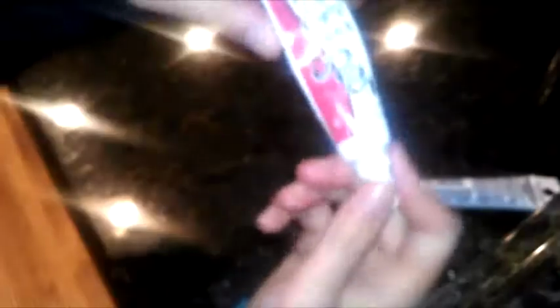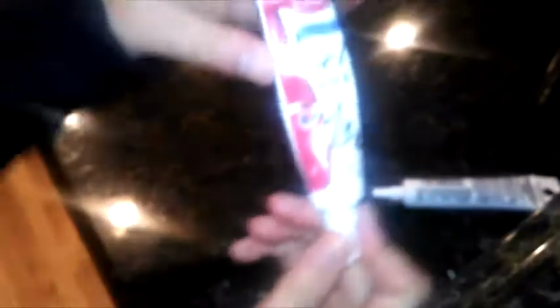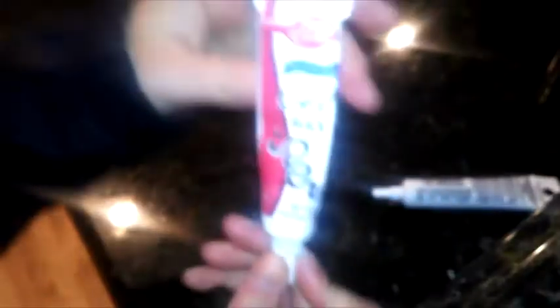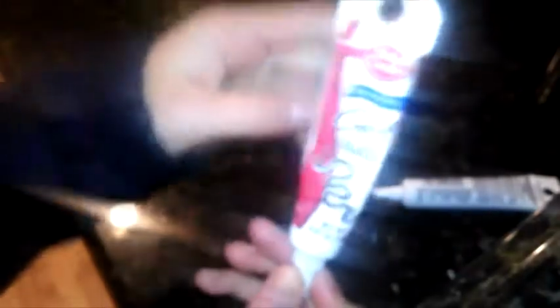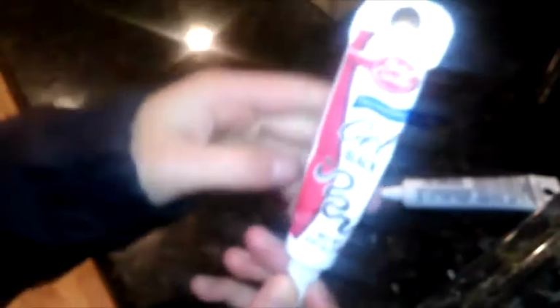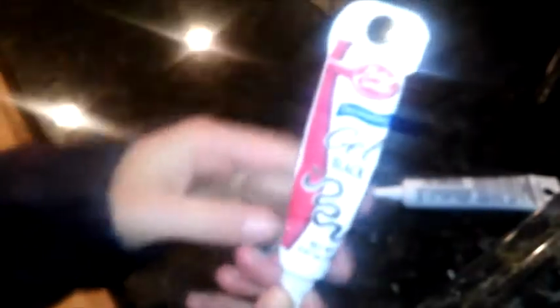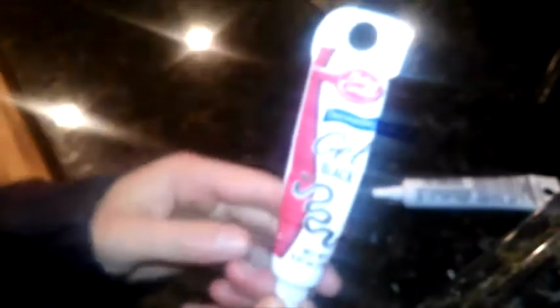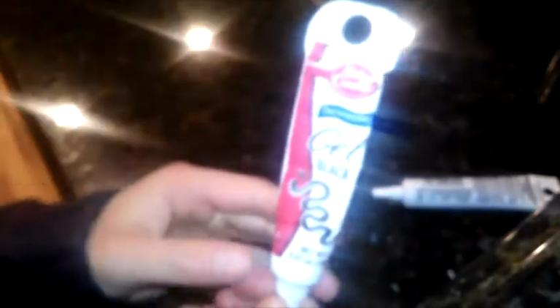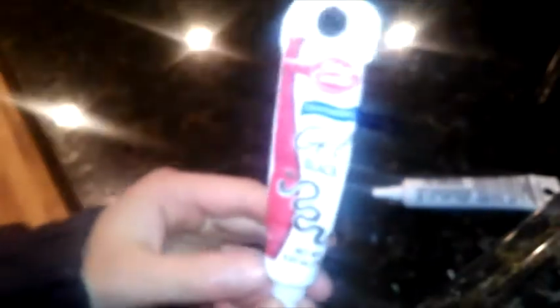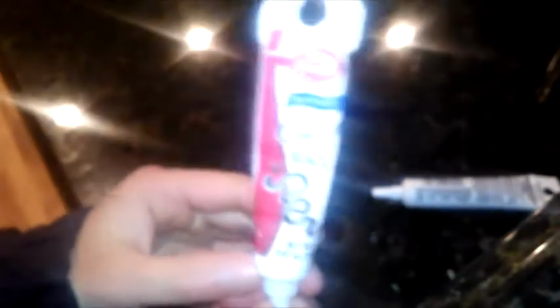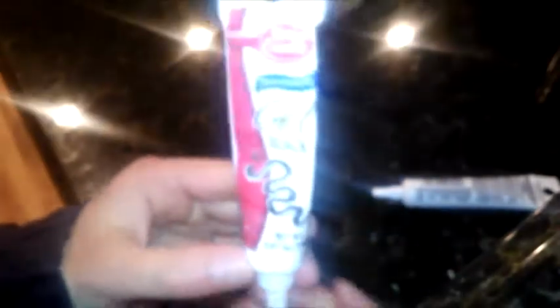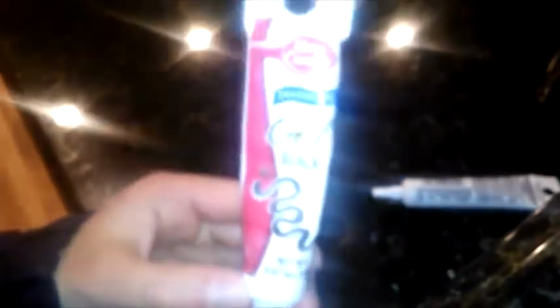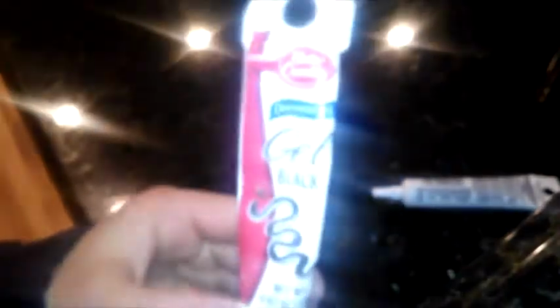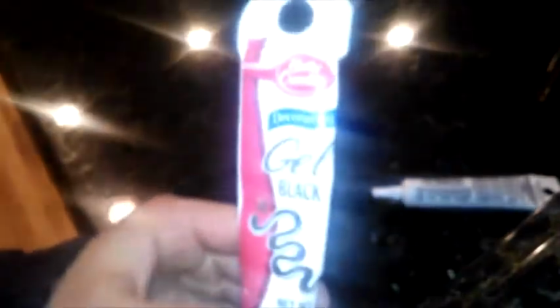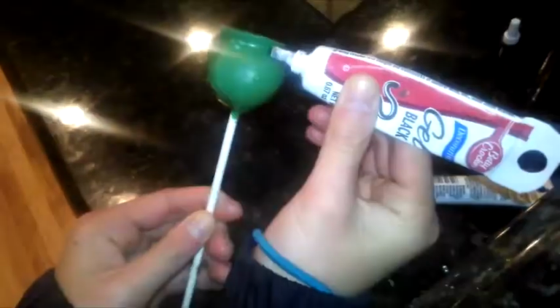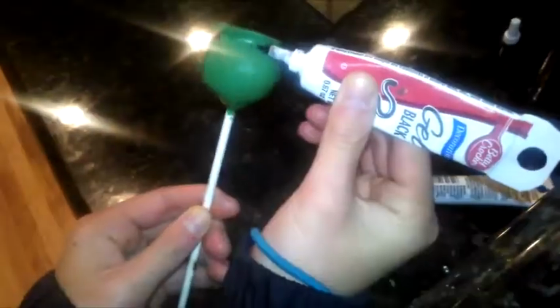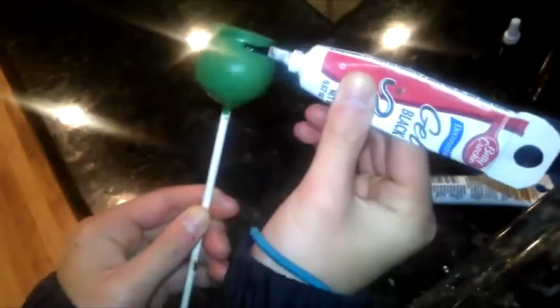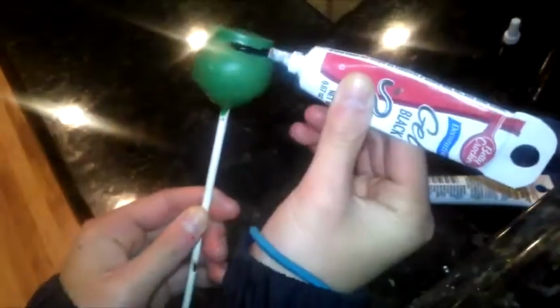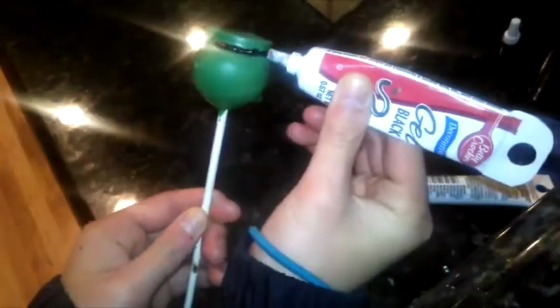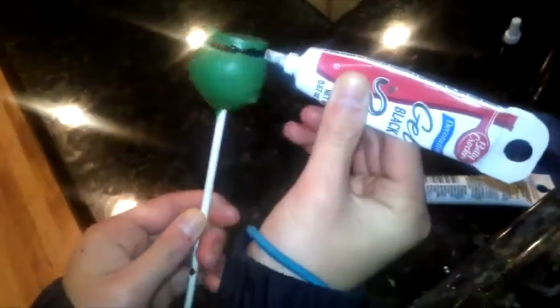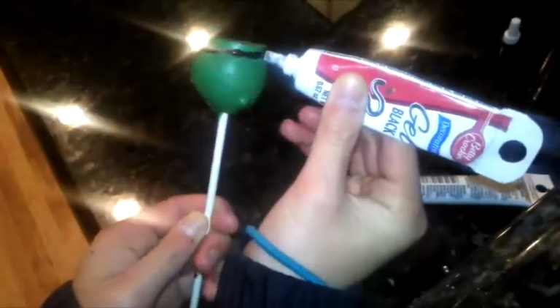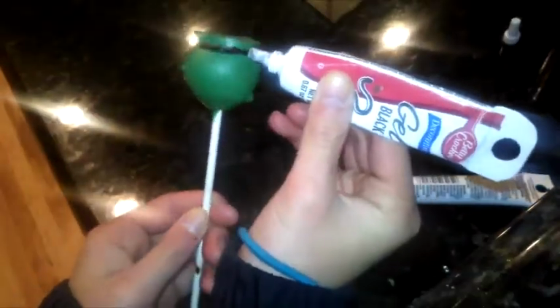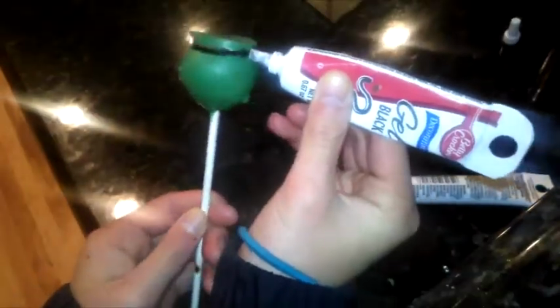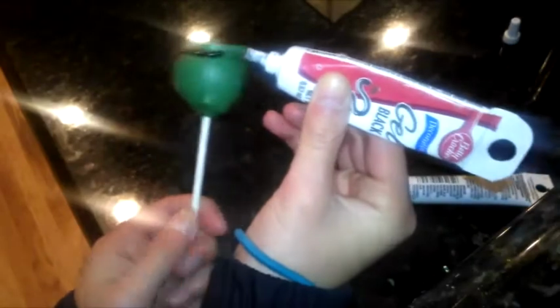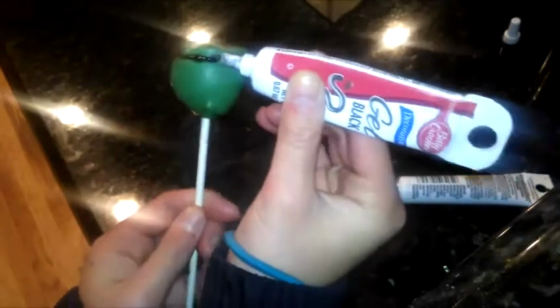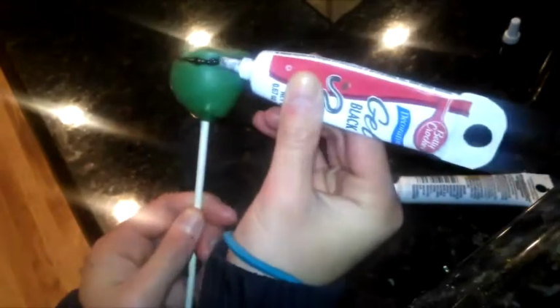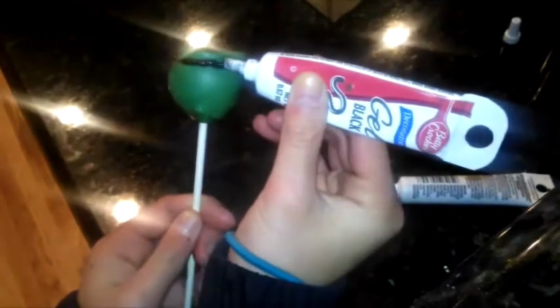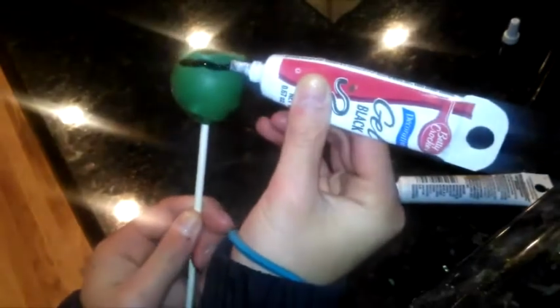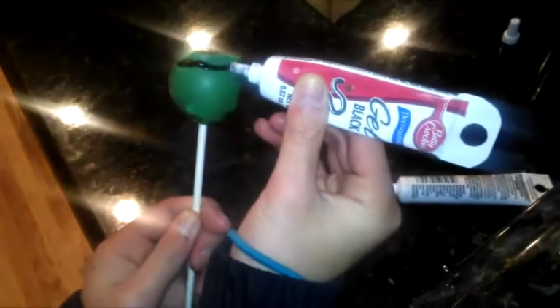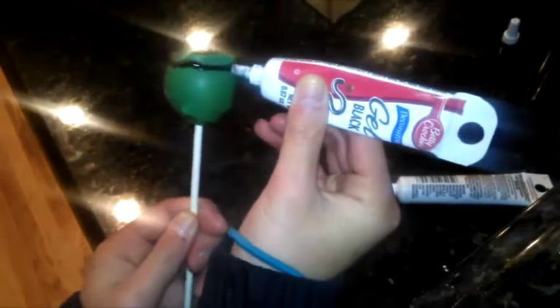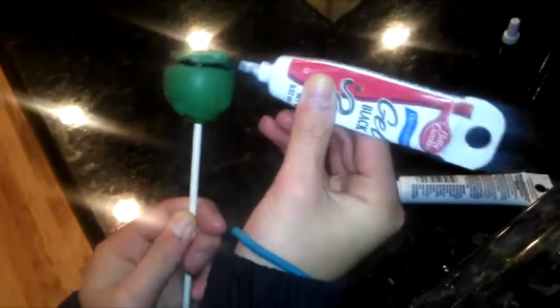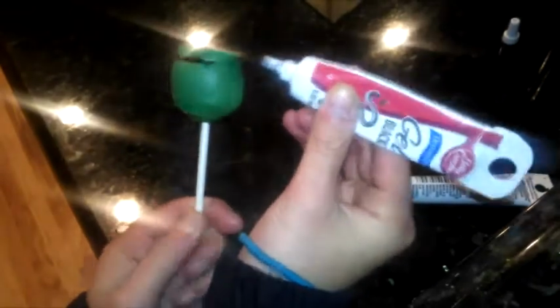Once again, your melts have hardened. Take some black decorating gel, and you're just going to create a thin black line around the edge of the cake pops.